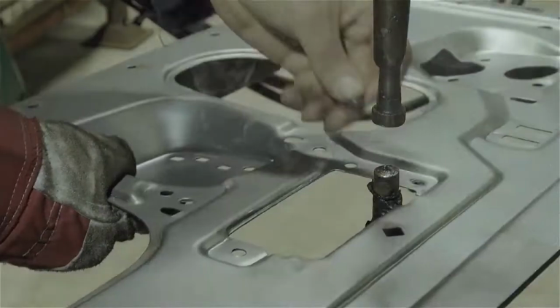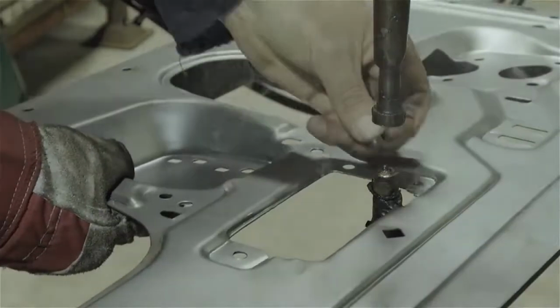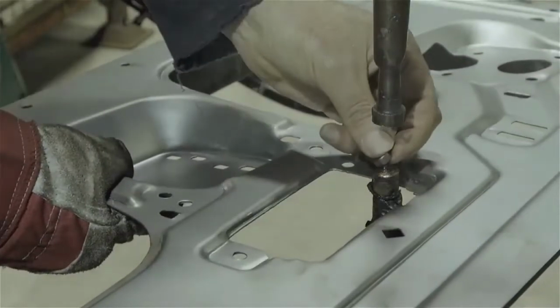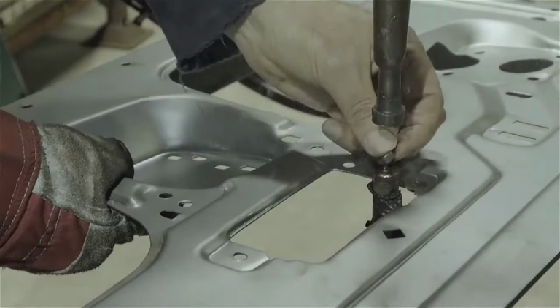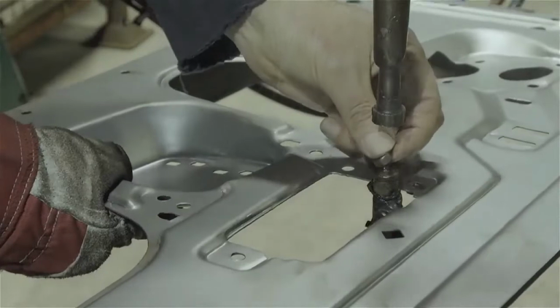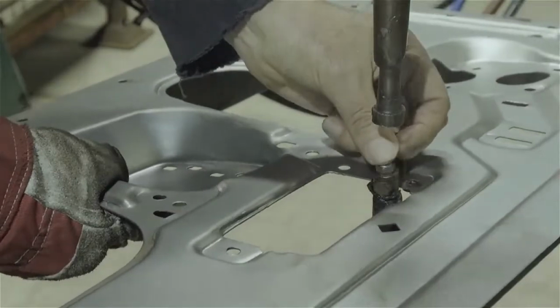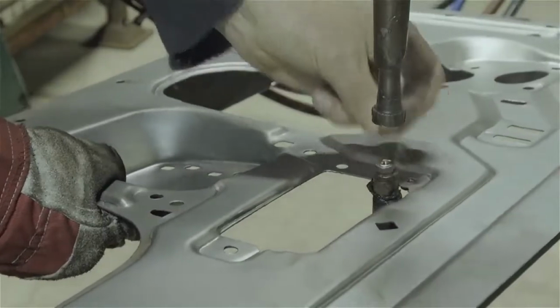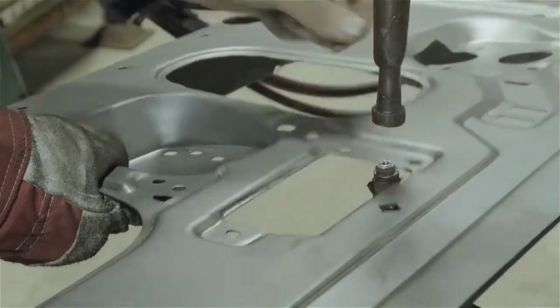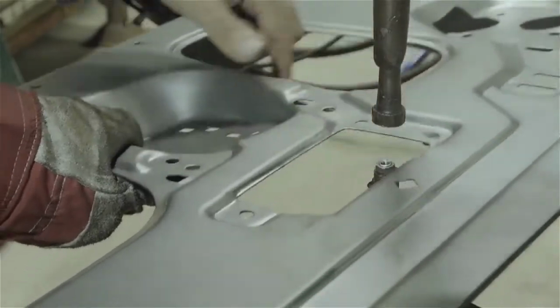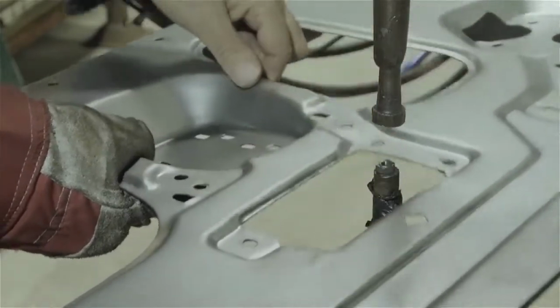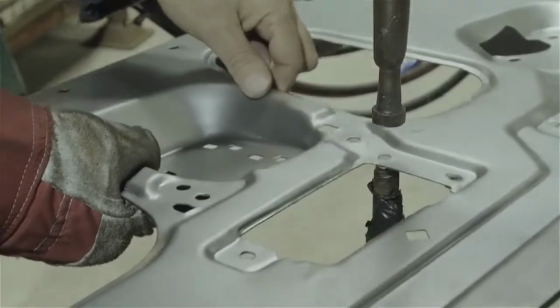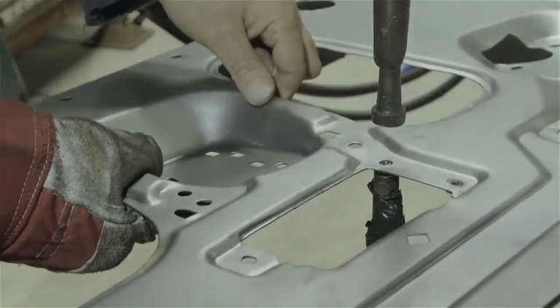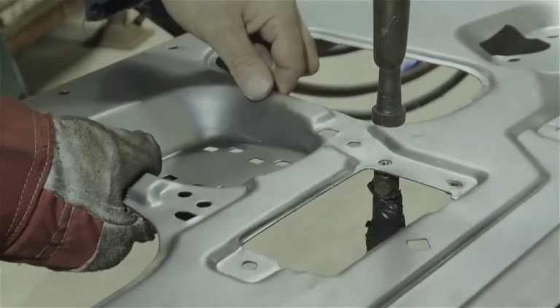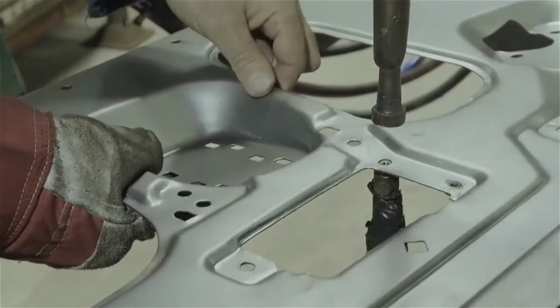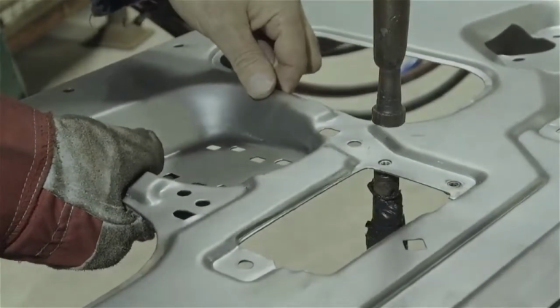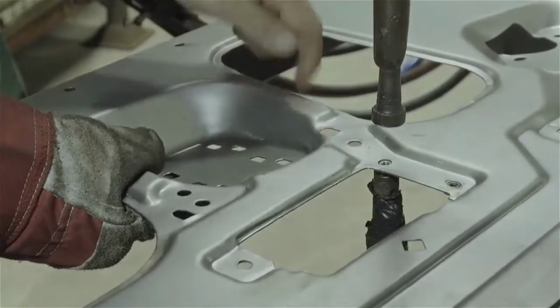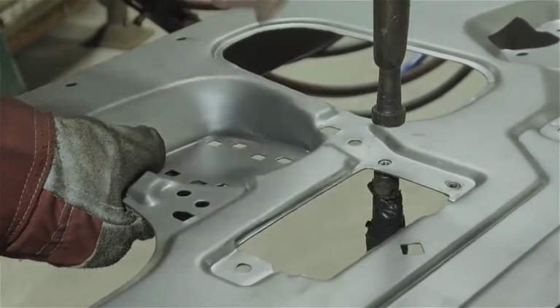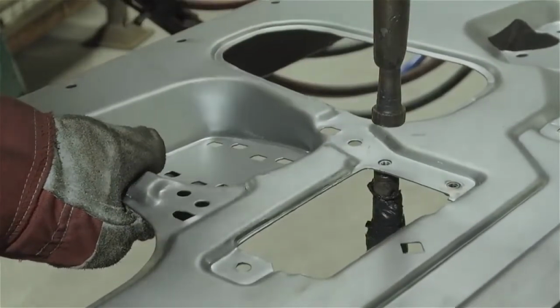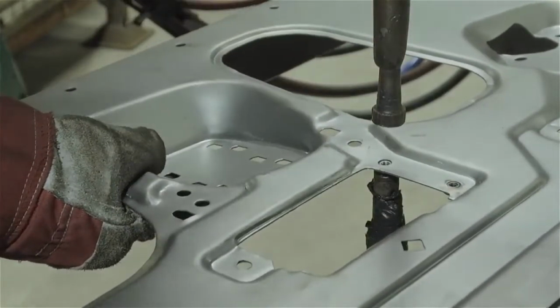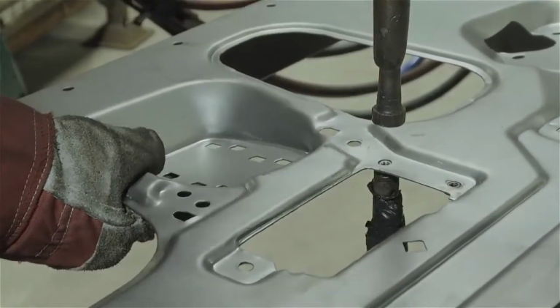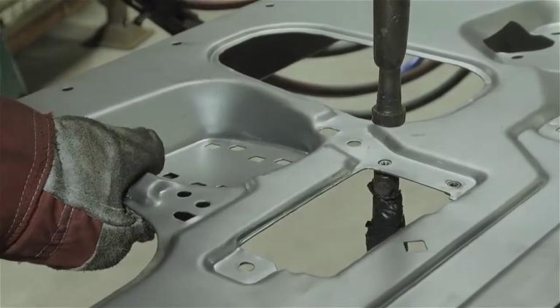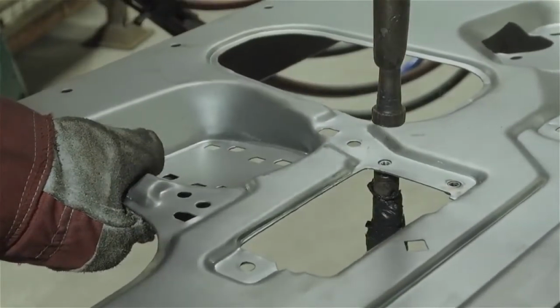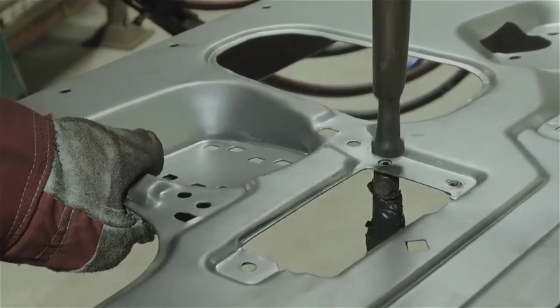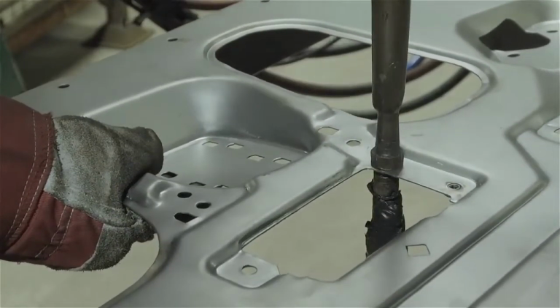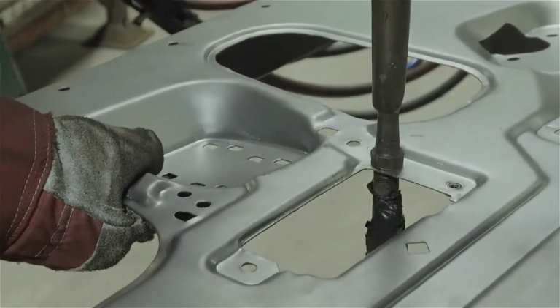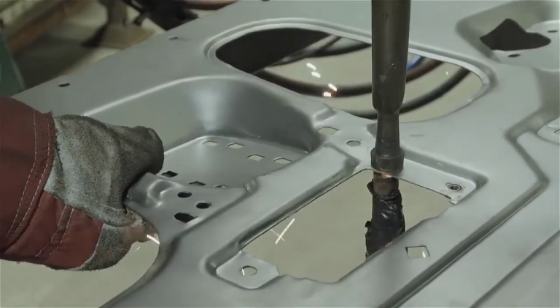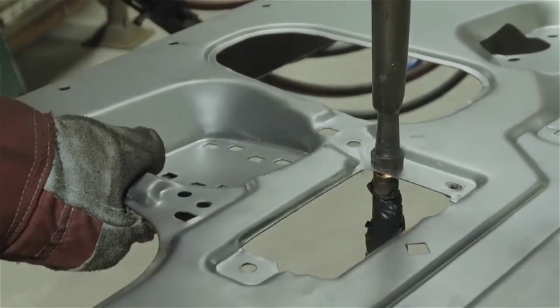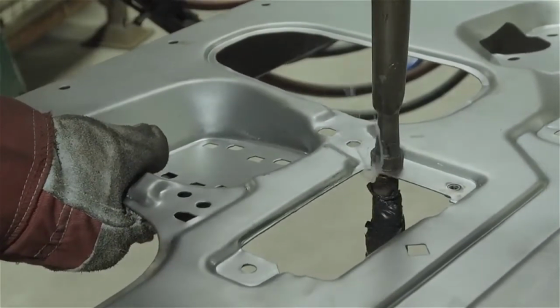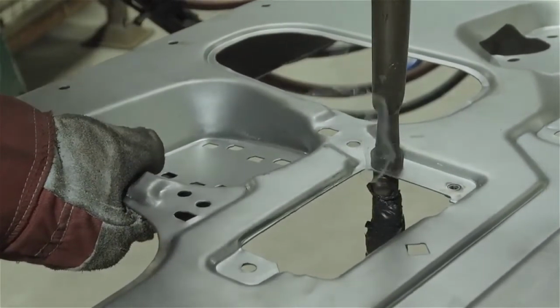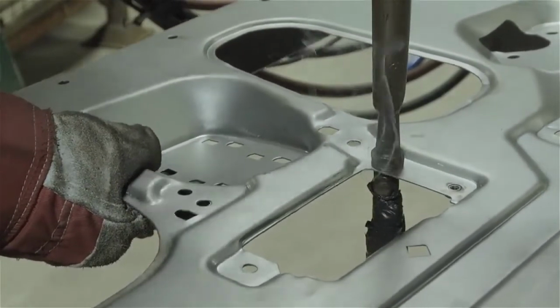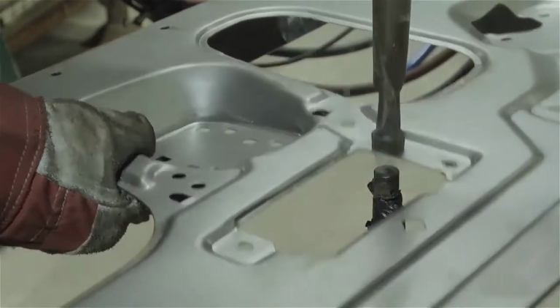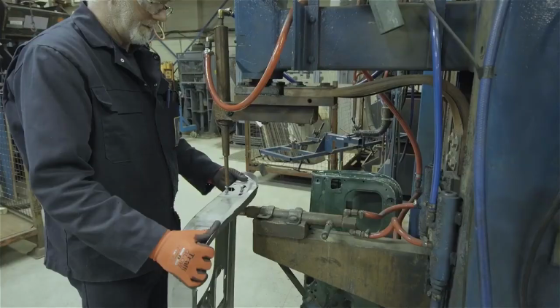The next operation to the inner is to add the weld nuts, followed by the strengthening plate that will hold the lock.